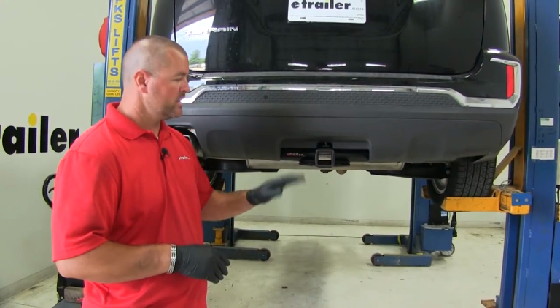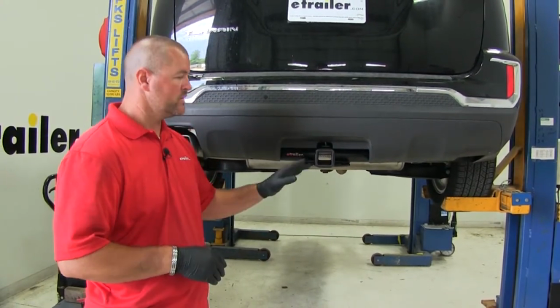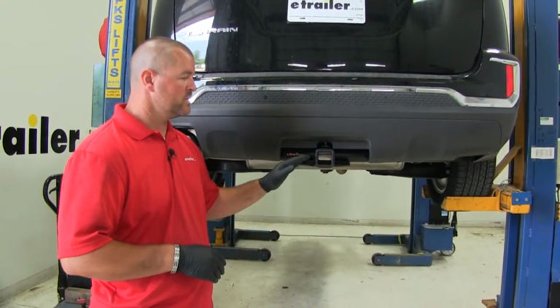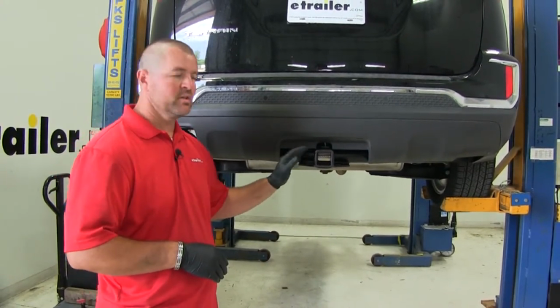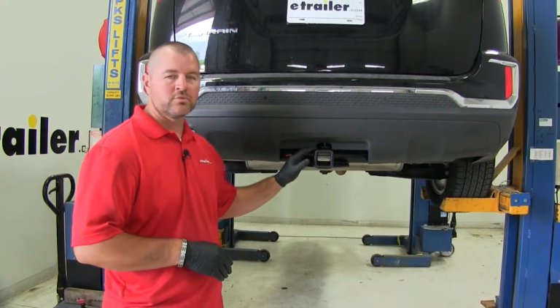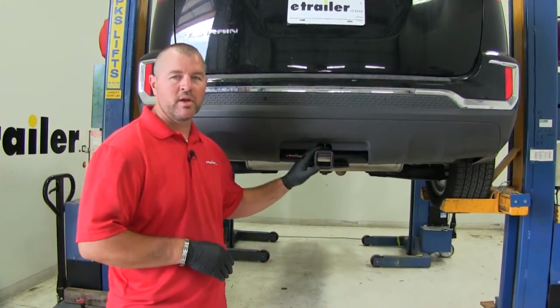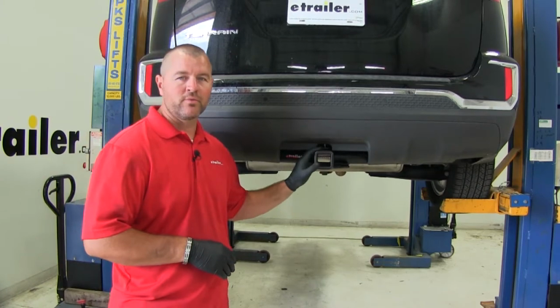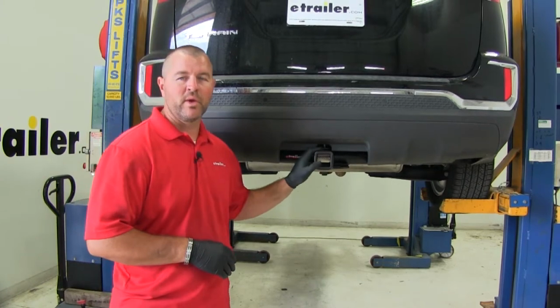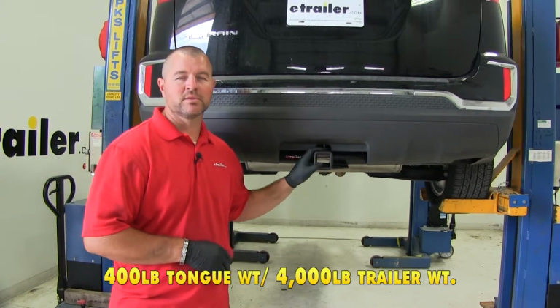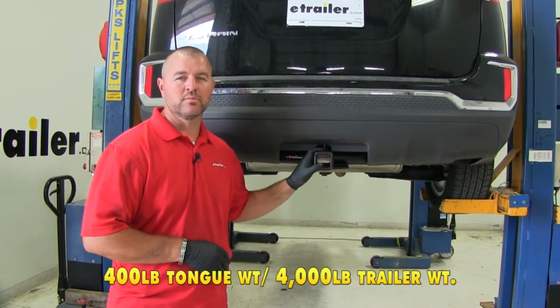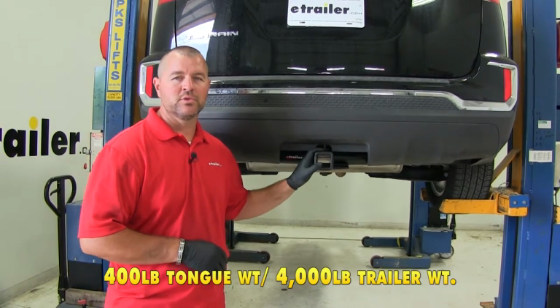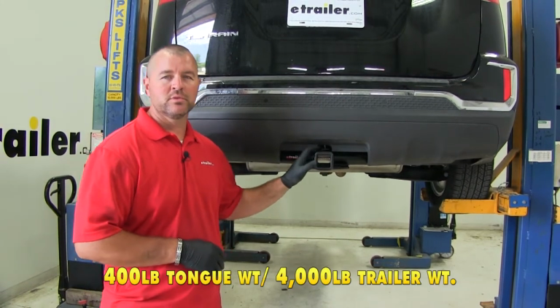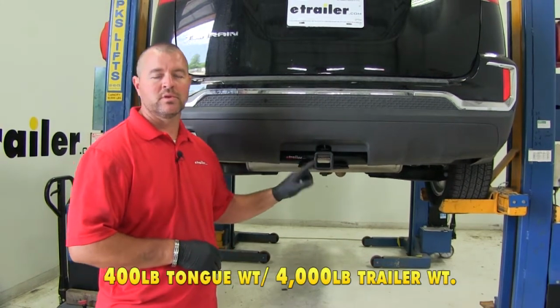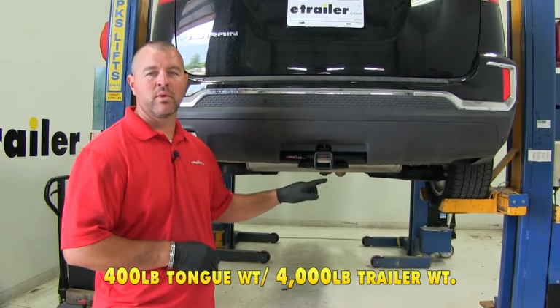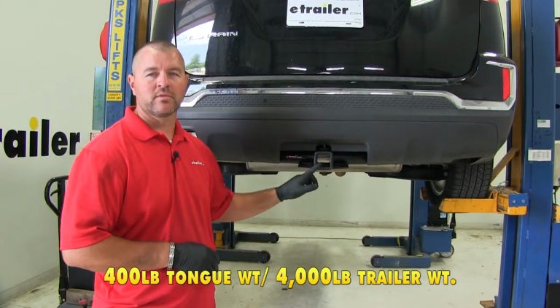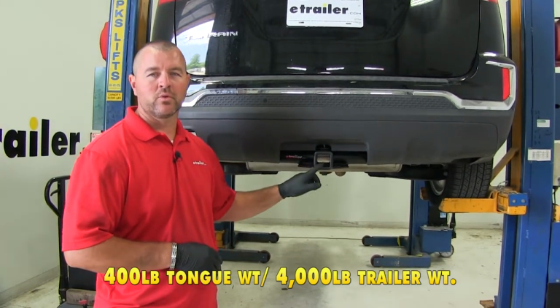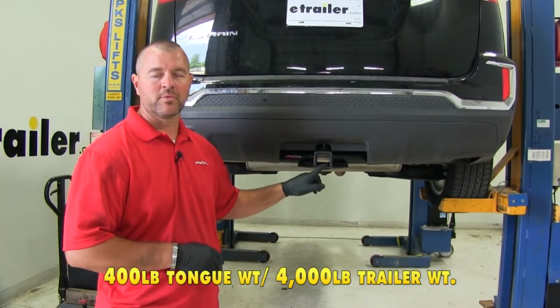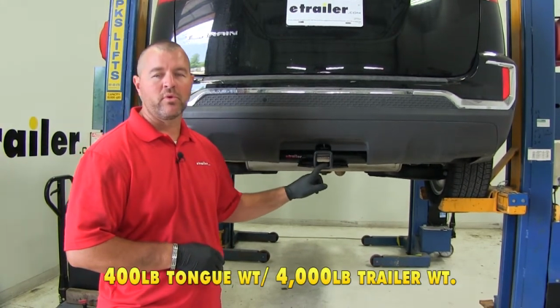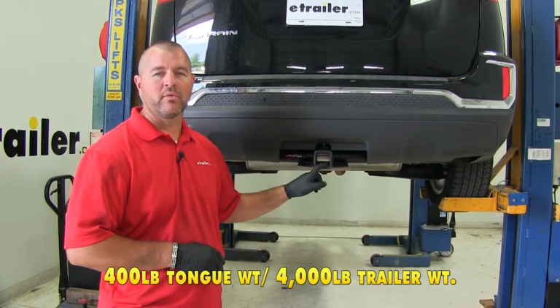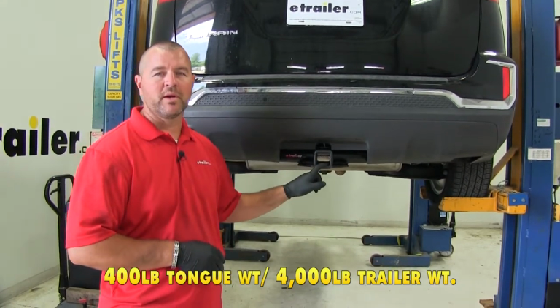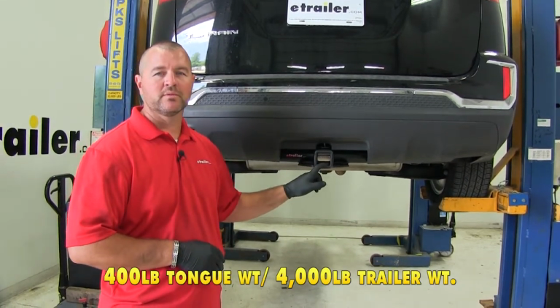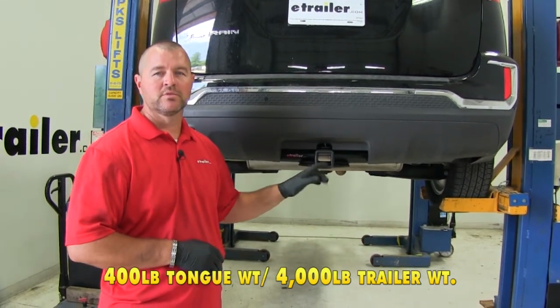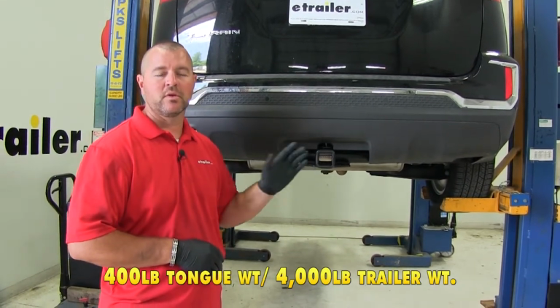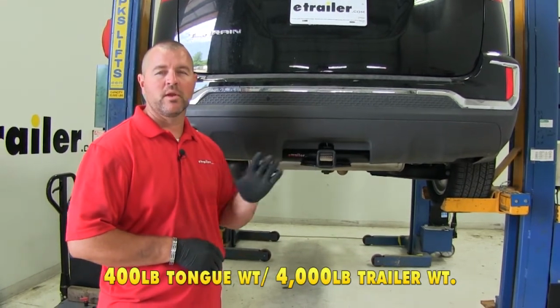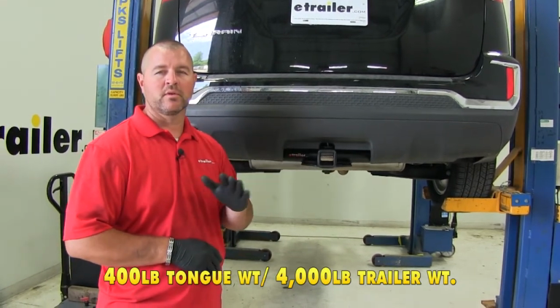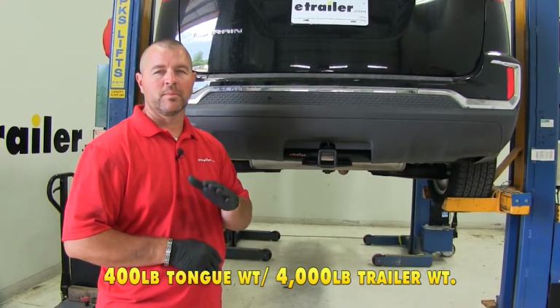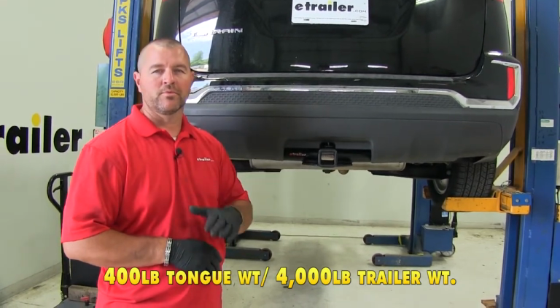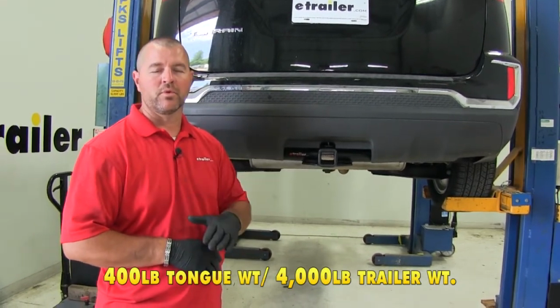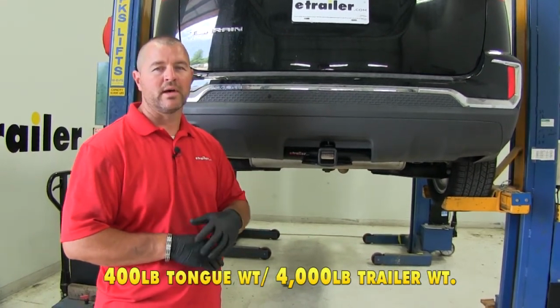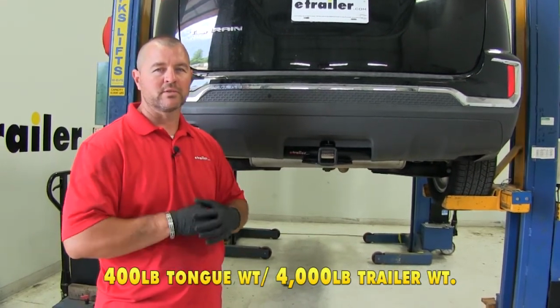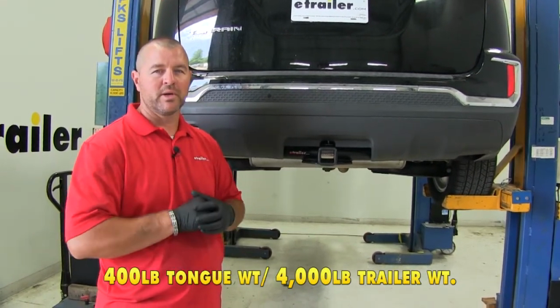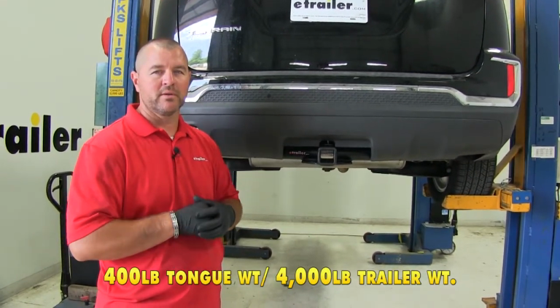This hitch is also rated for weight distribution. In that case, tongue weight goes up to 400 pounds and trailer weight goes up to 4,000 pounds.